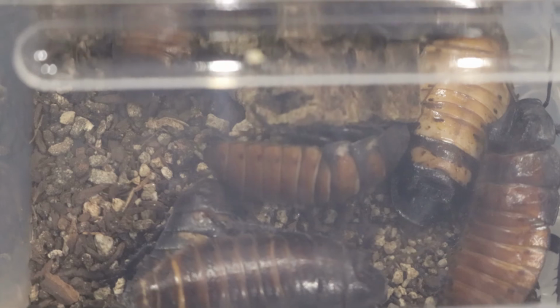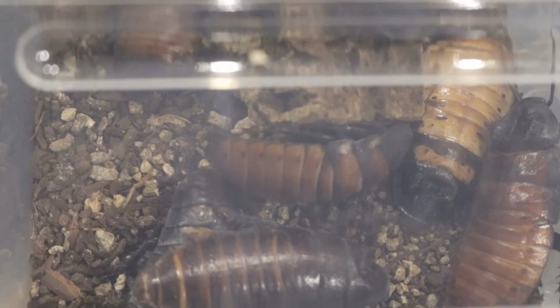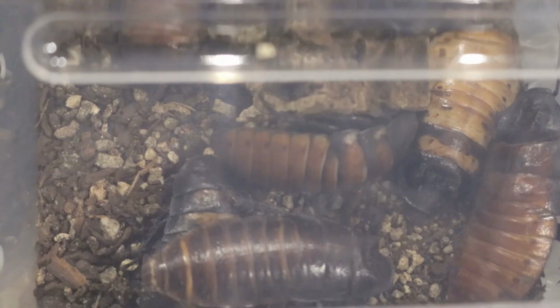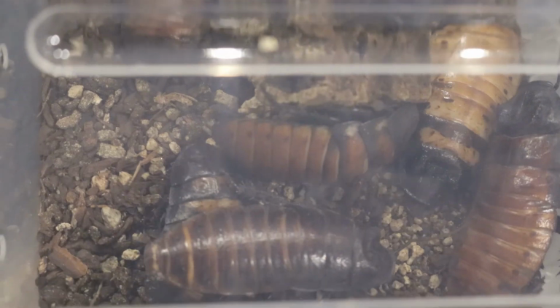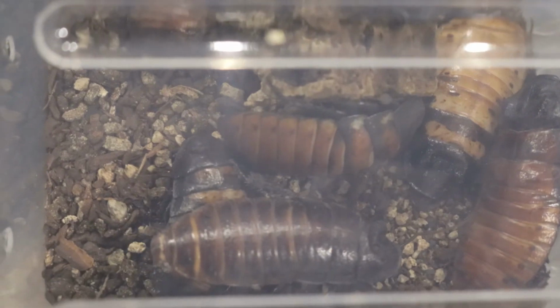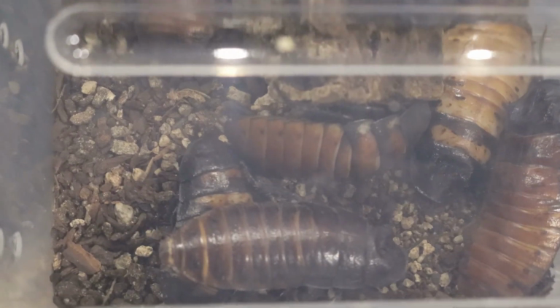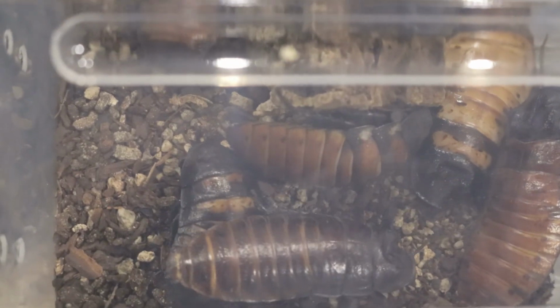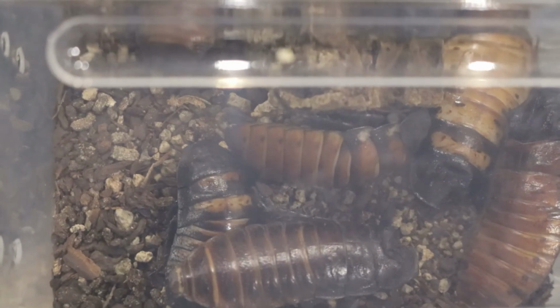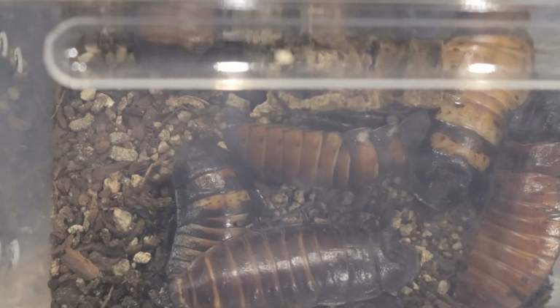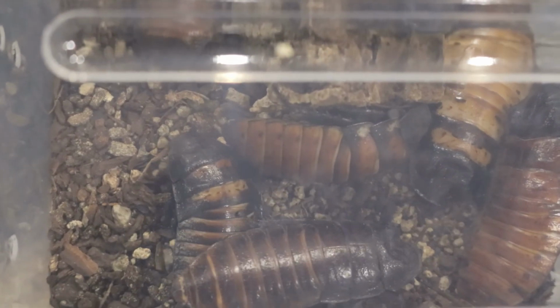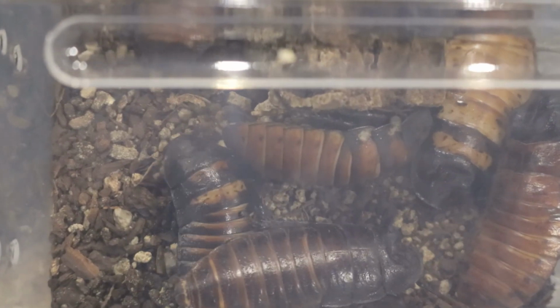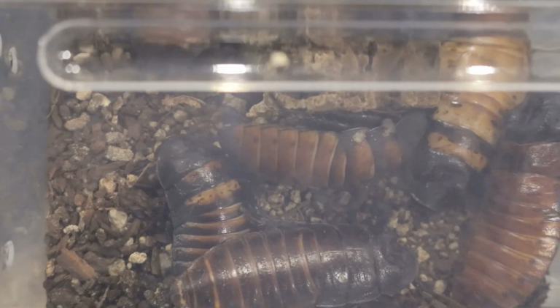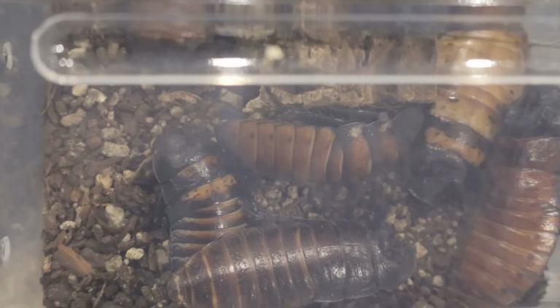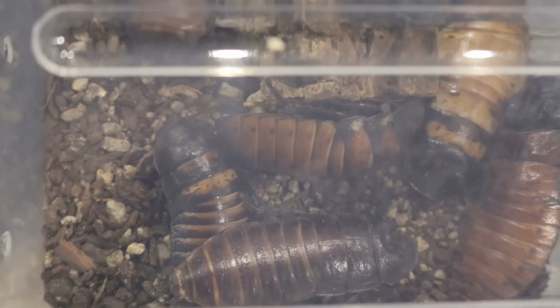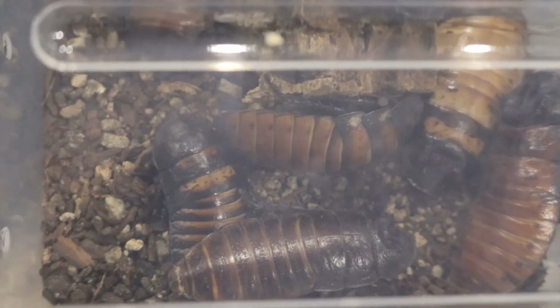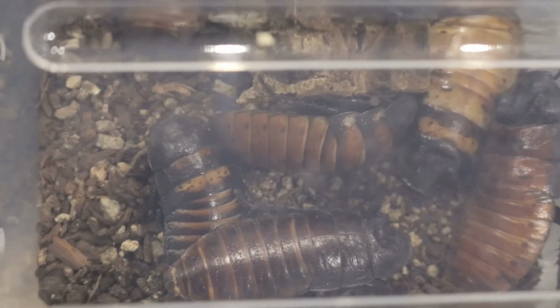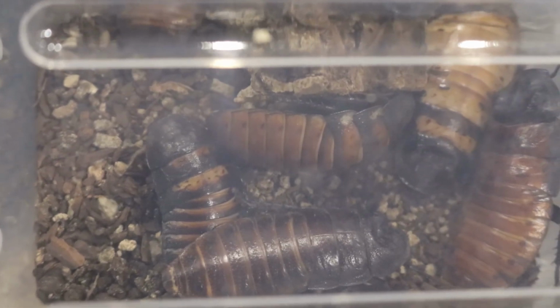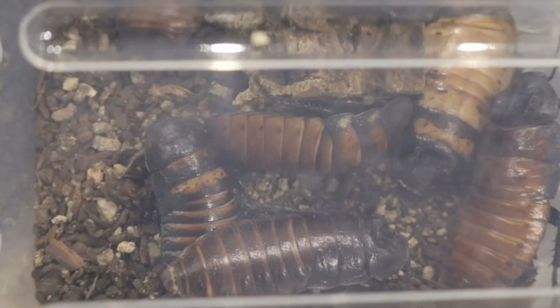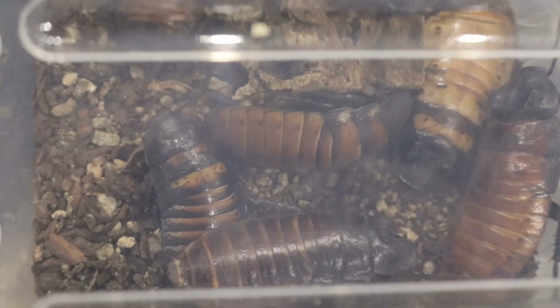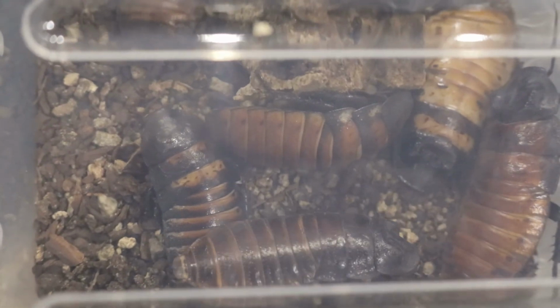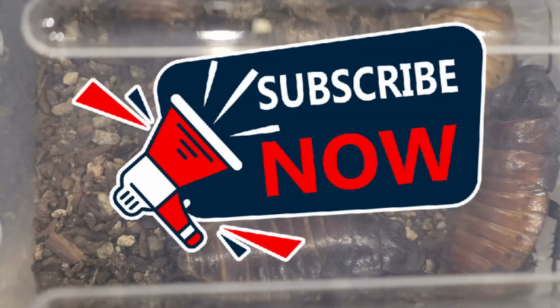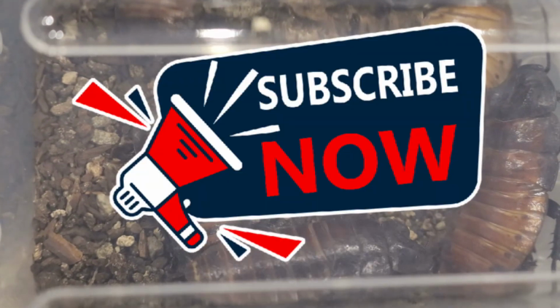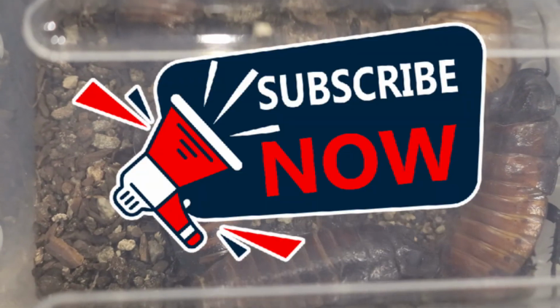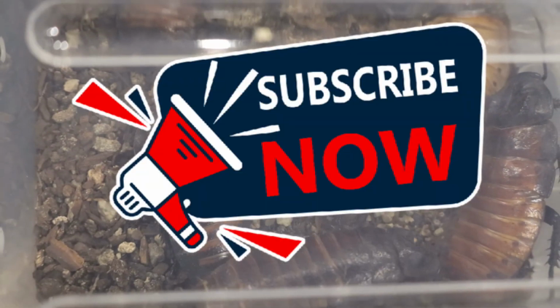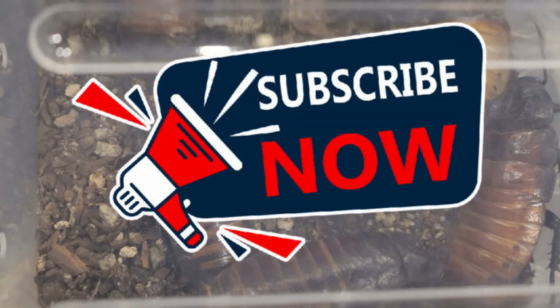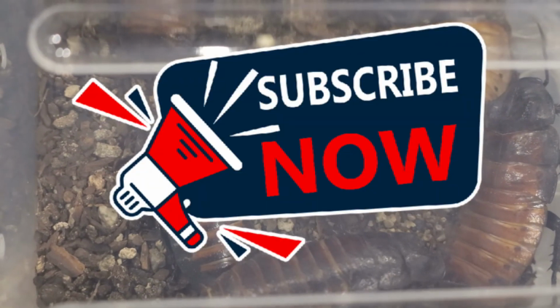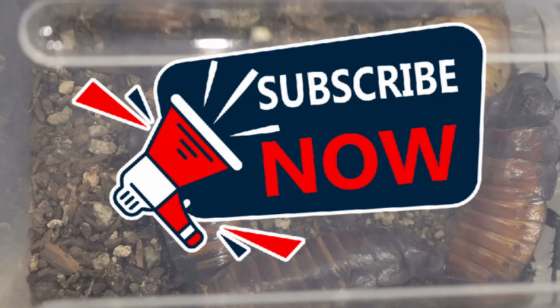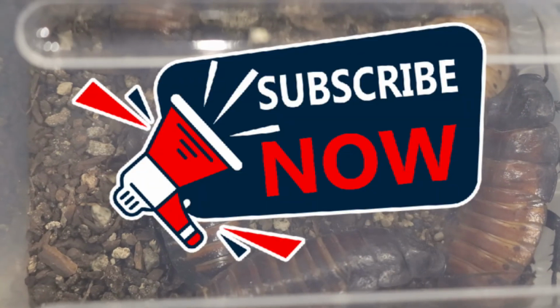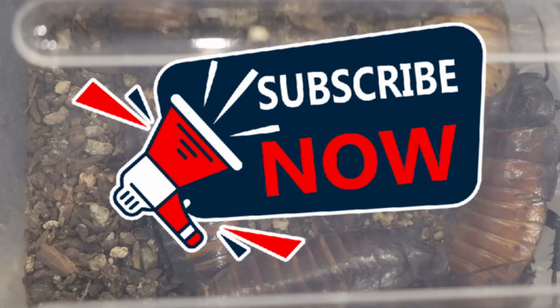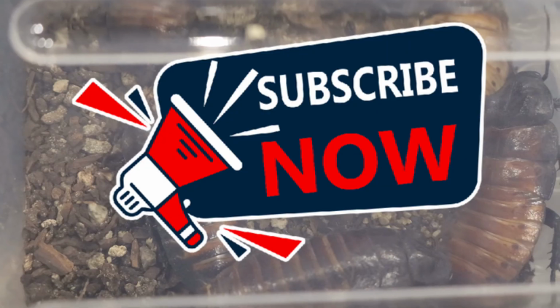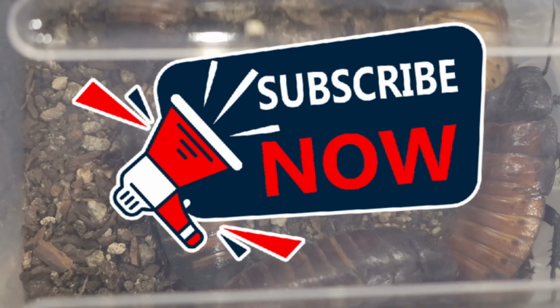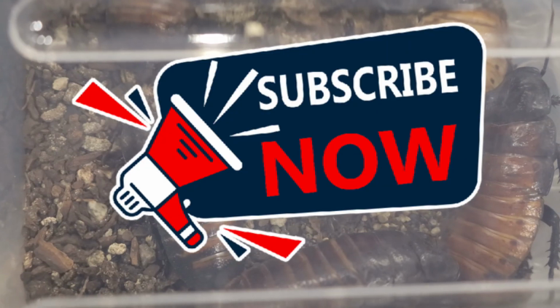Hey everybody, welcome back to Terramator Gardens. Today we're diving into the world of the Madagascar hissing cockroach.